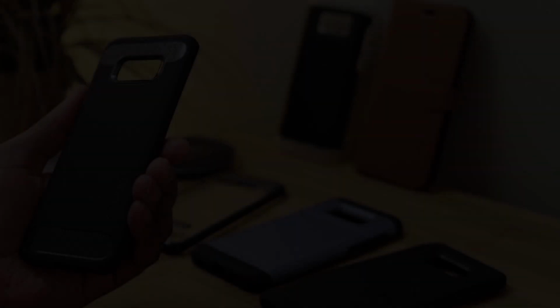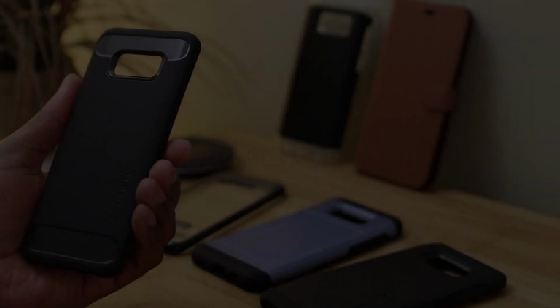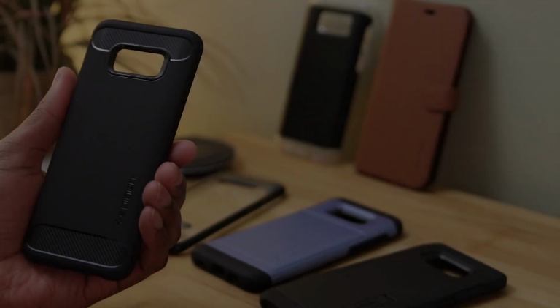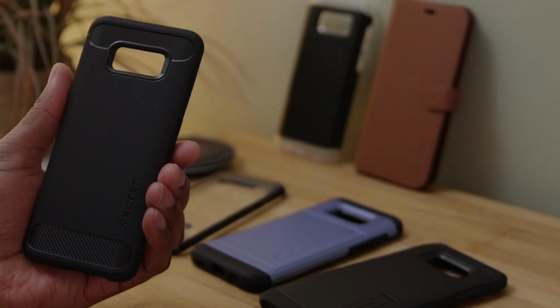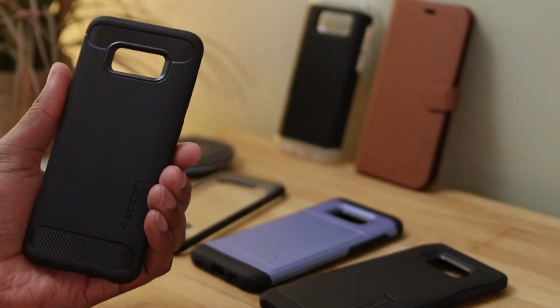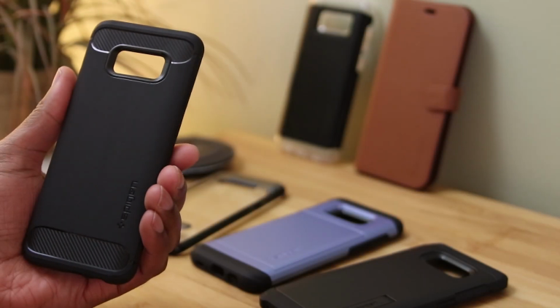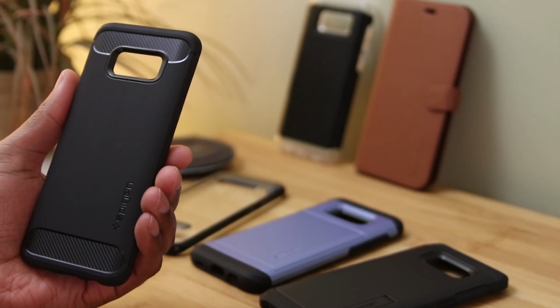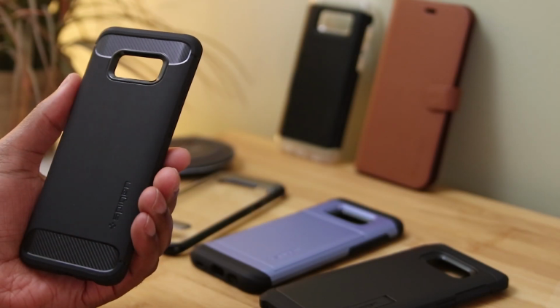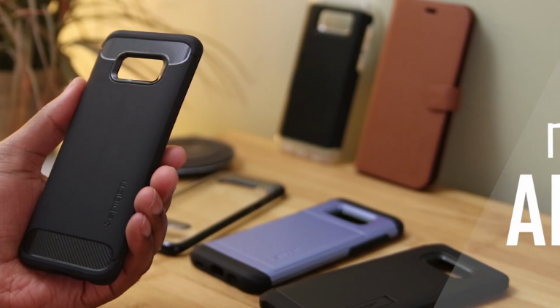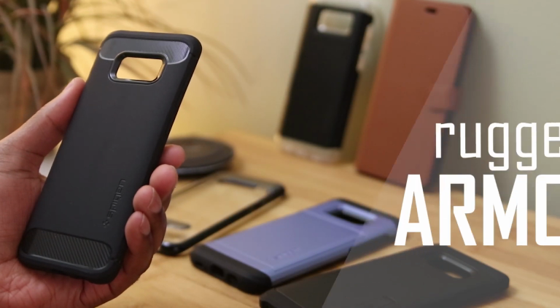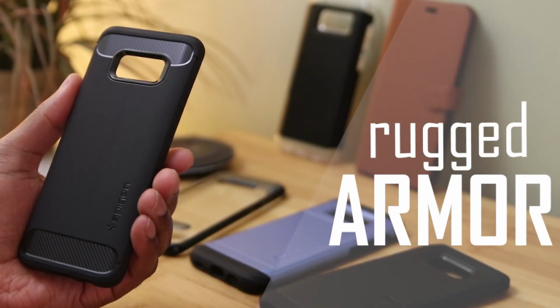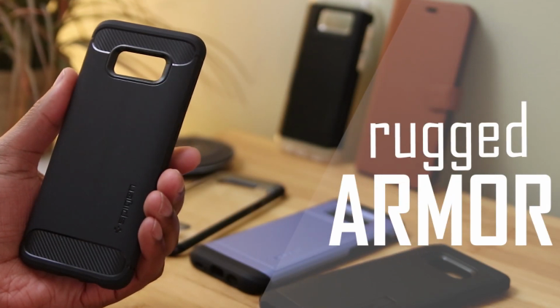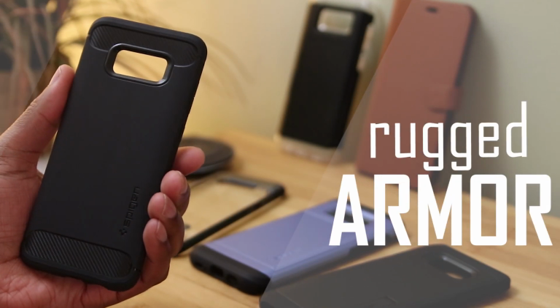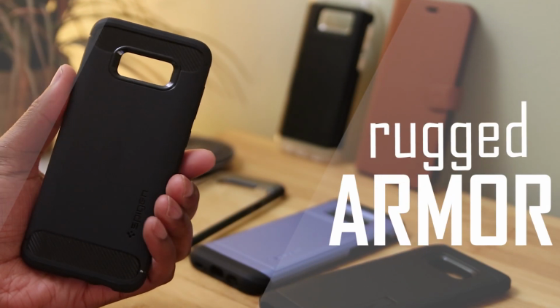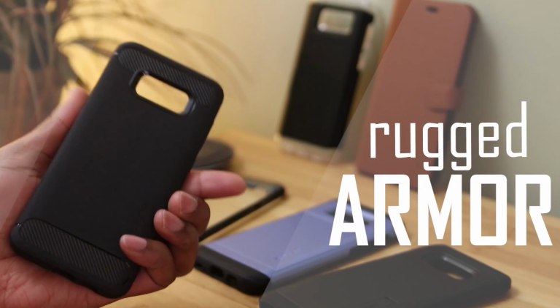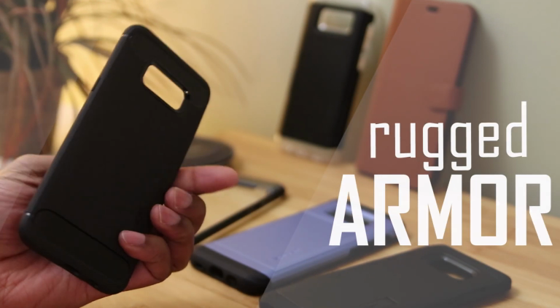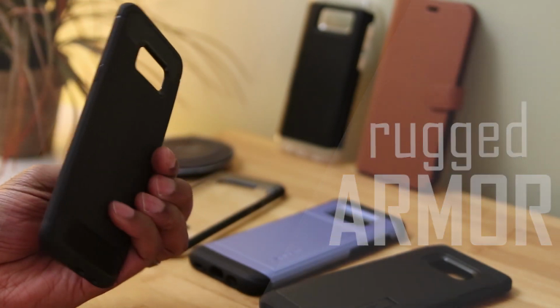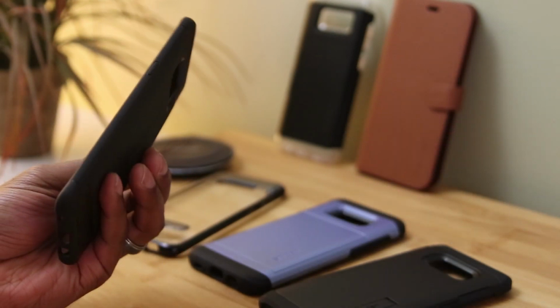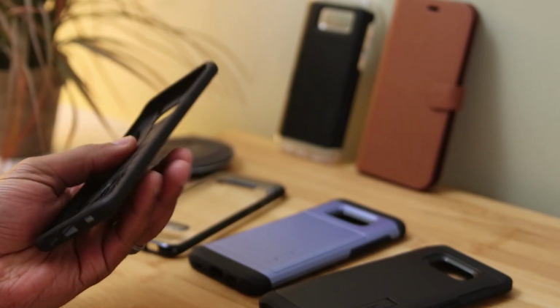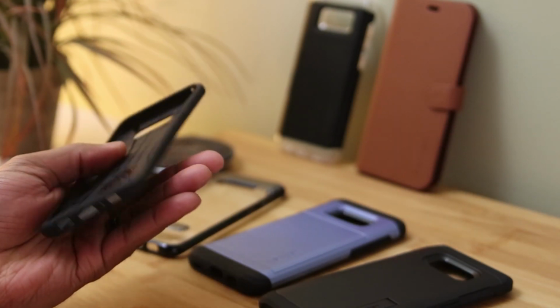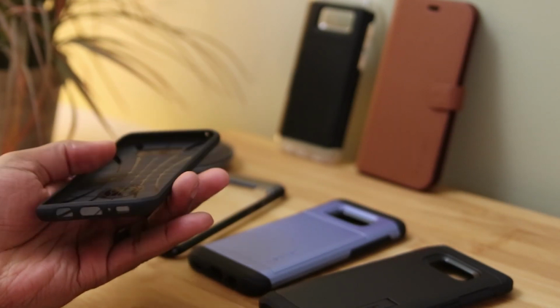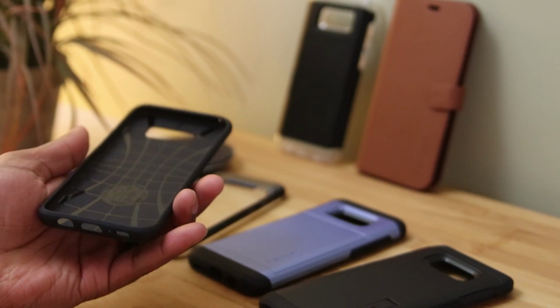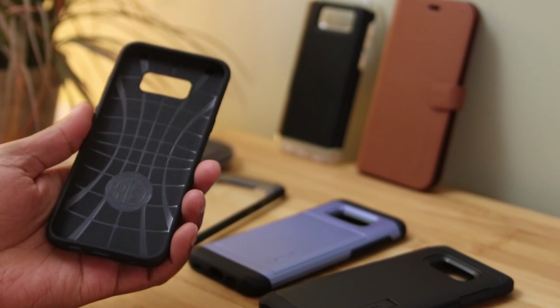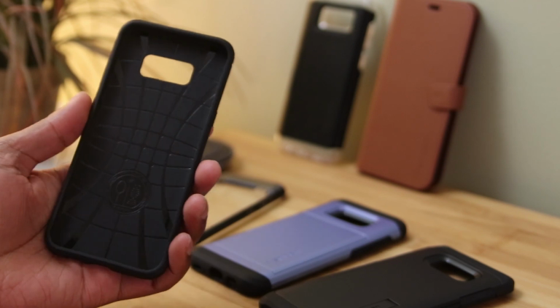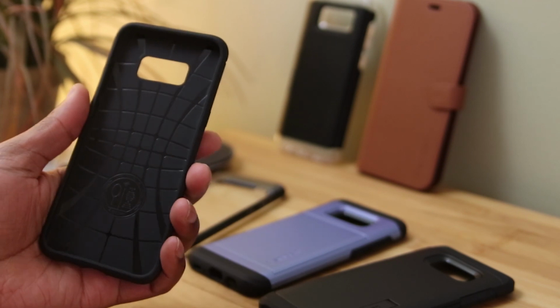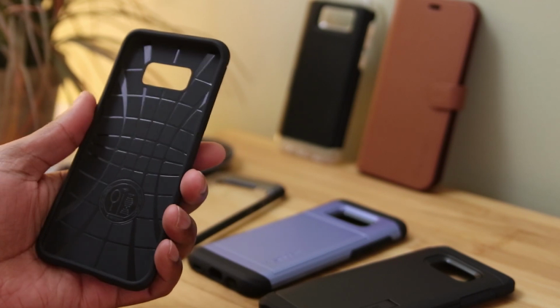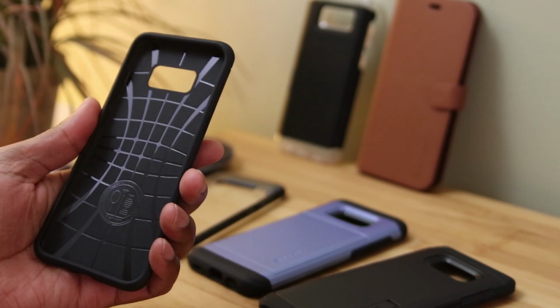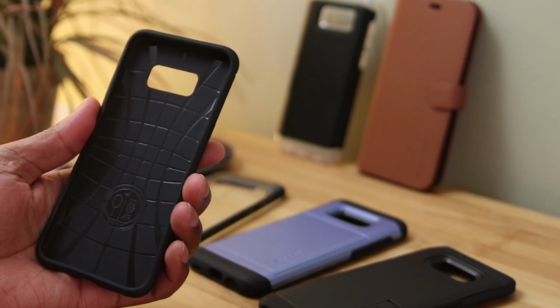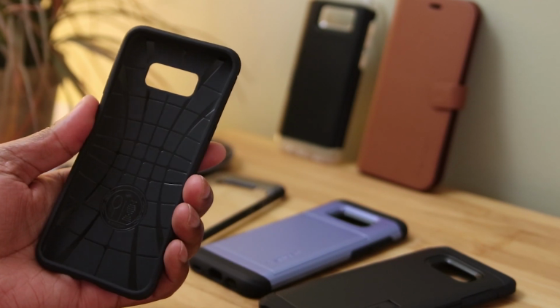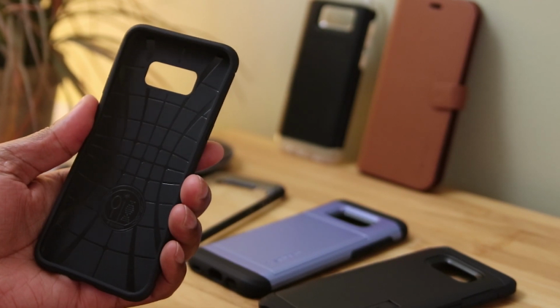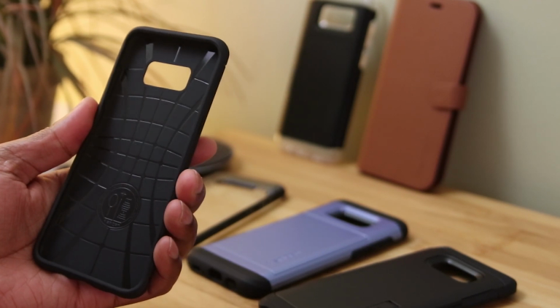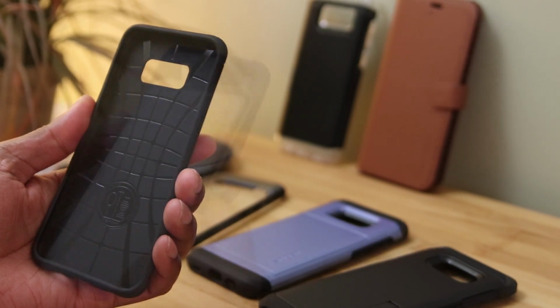Finally we've got the Rugged Armor. Now this one's like a Spigen classic, so if you haven't seen this case make sure that you check it out now.